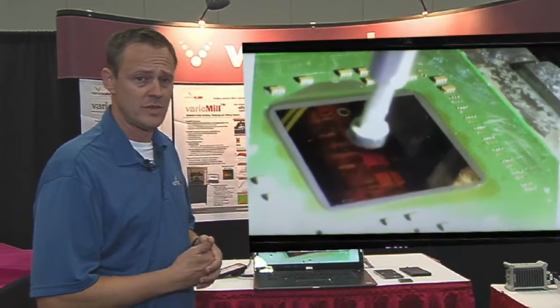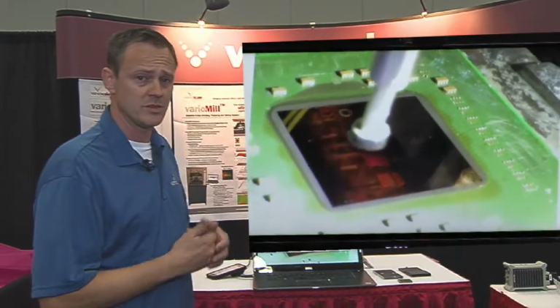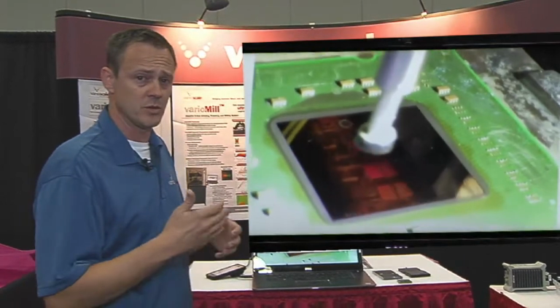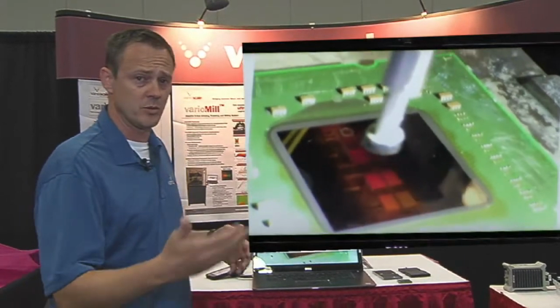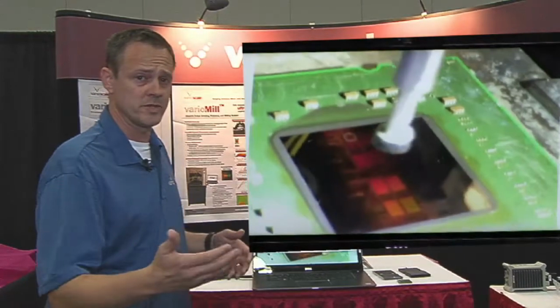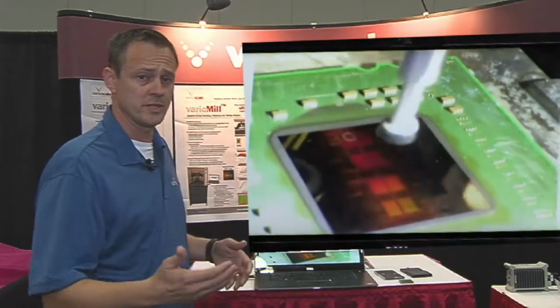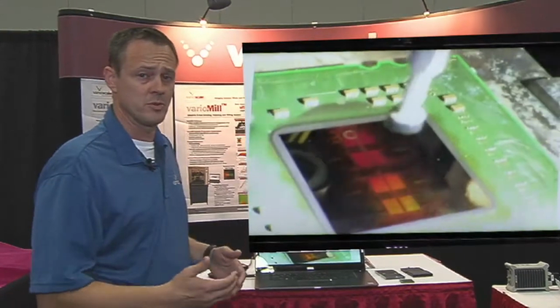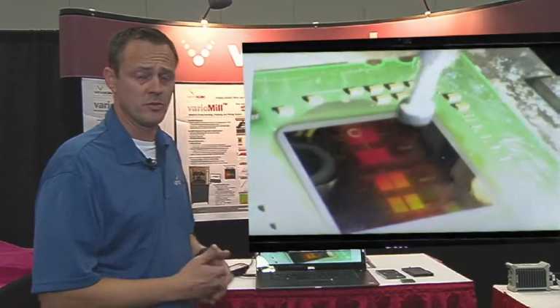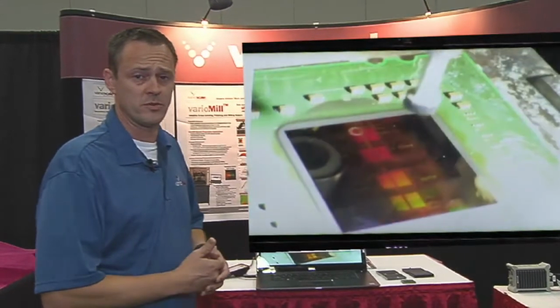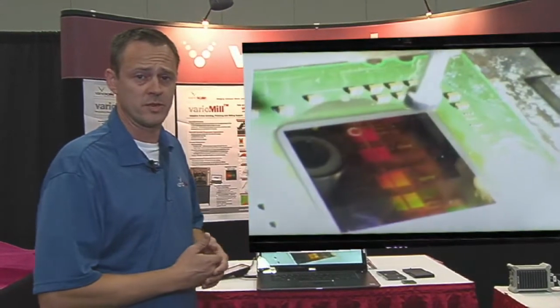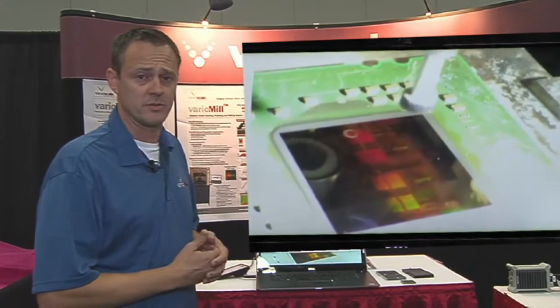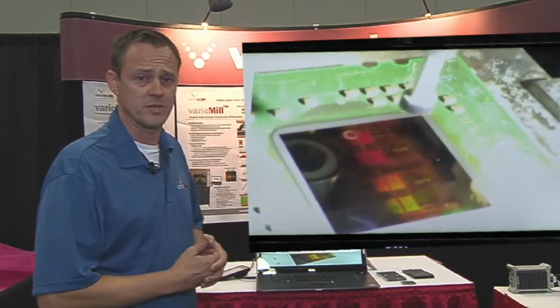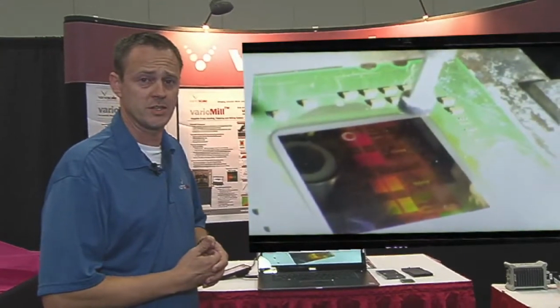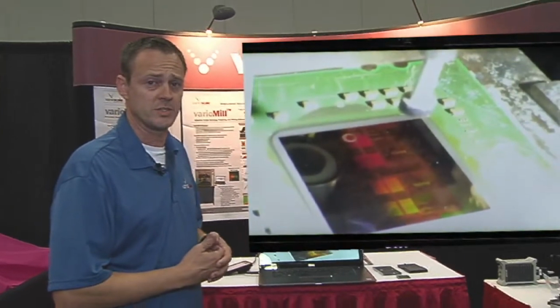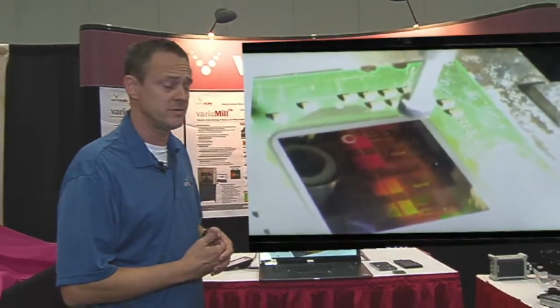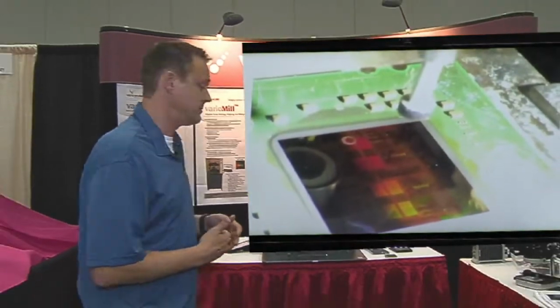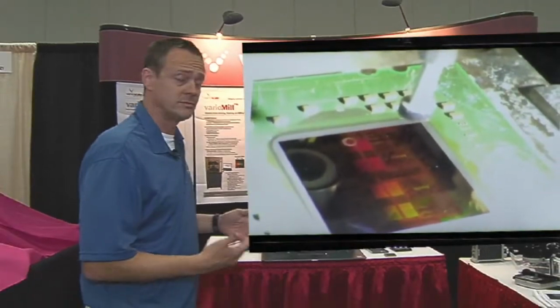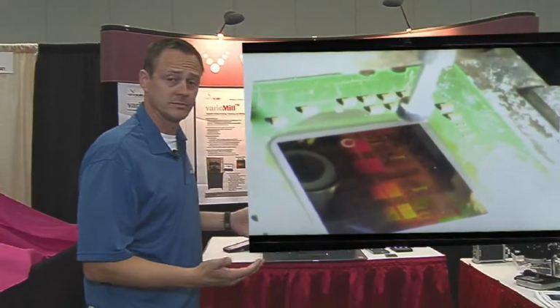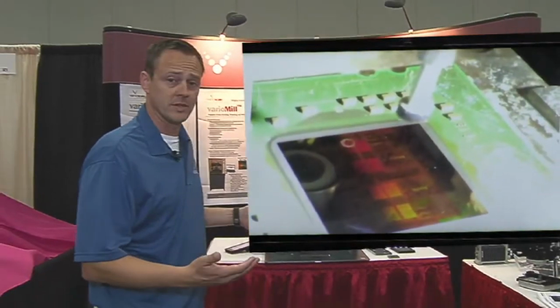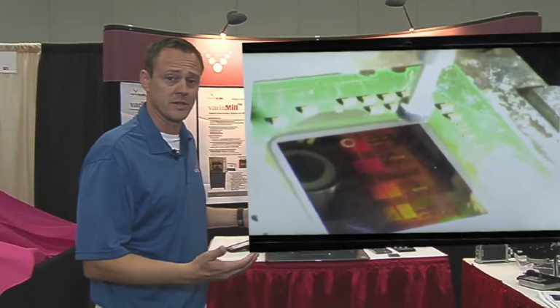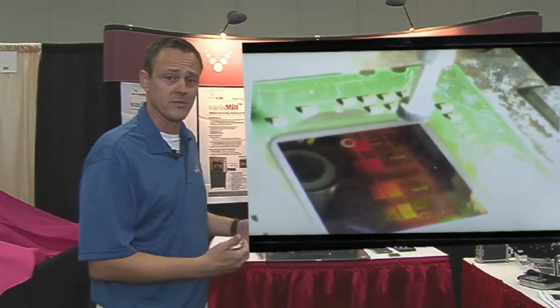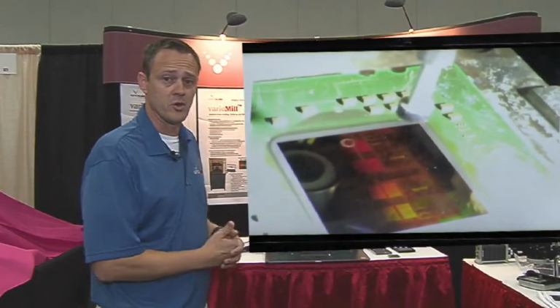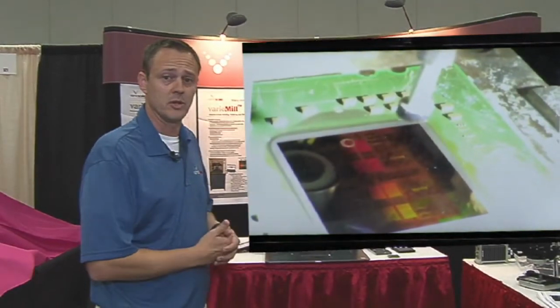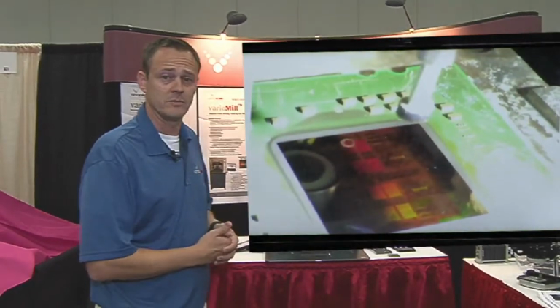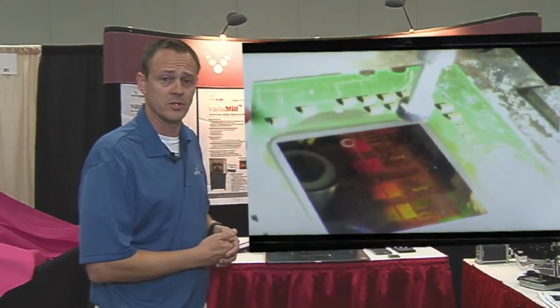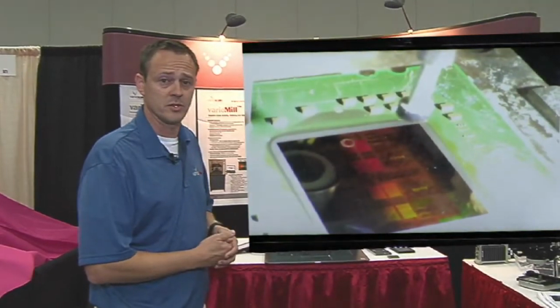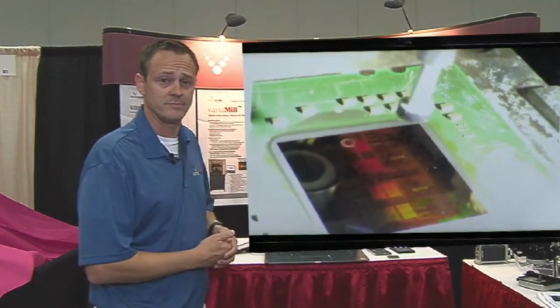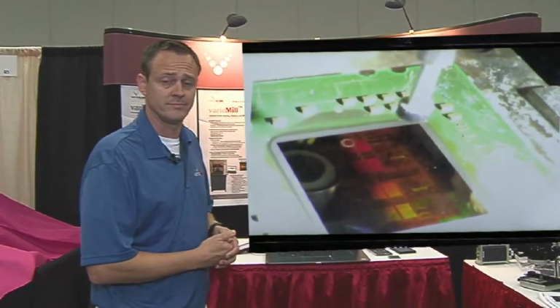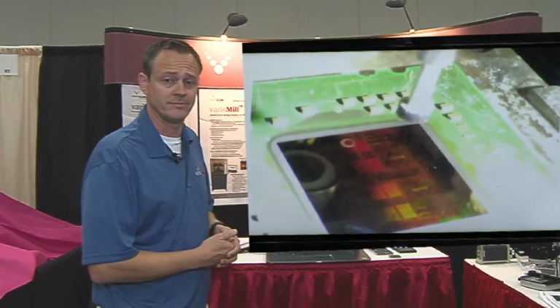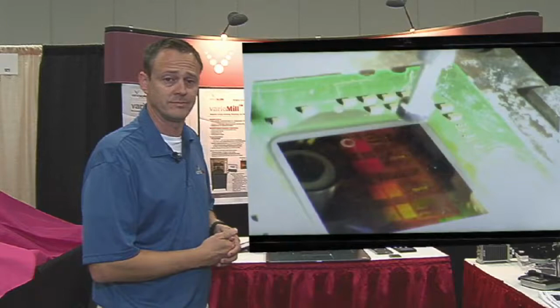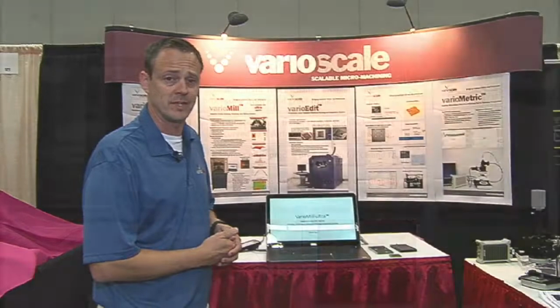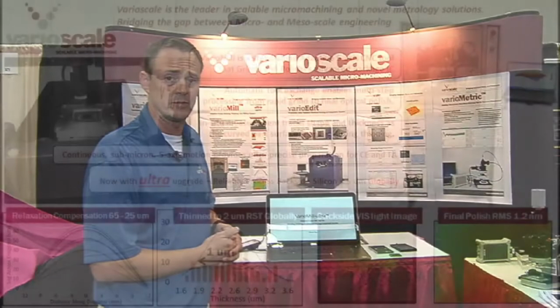We hope to see you at the booth. Thanks for your attention. That's VarioMill Ultra. Thank you.